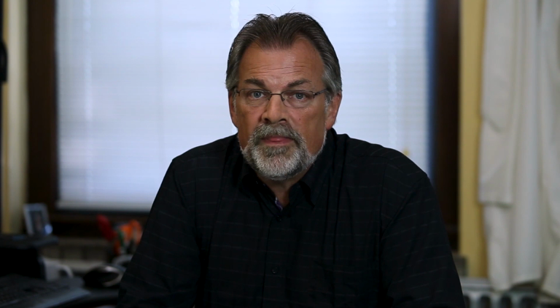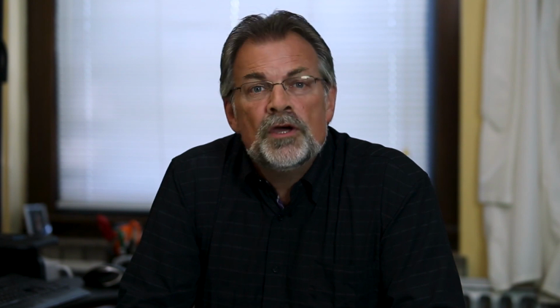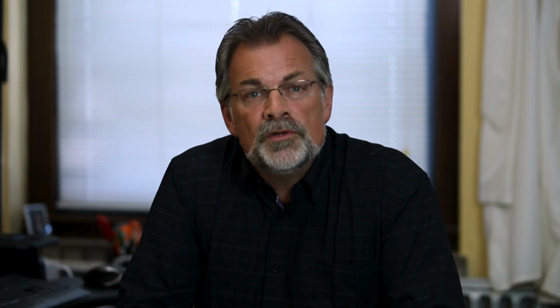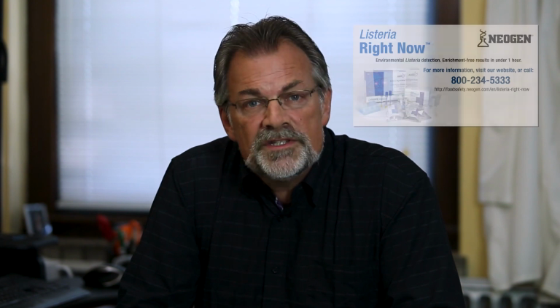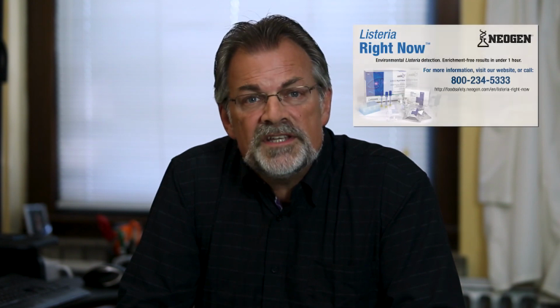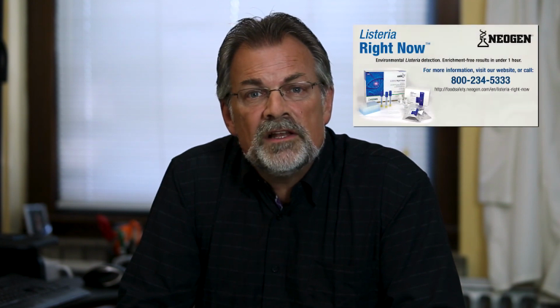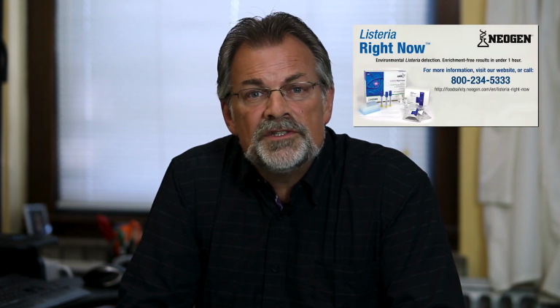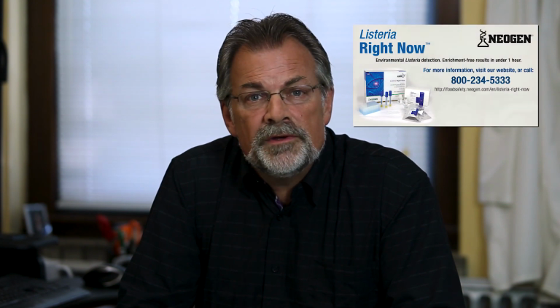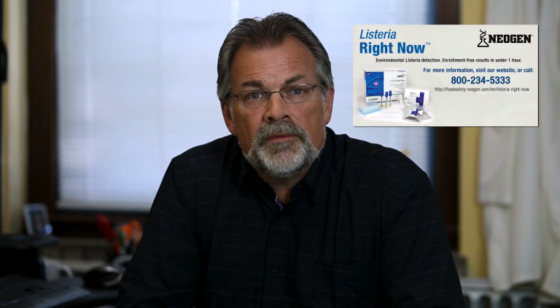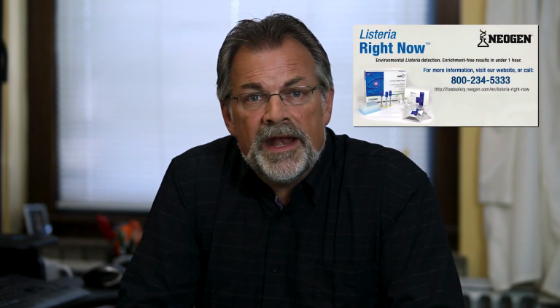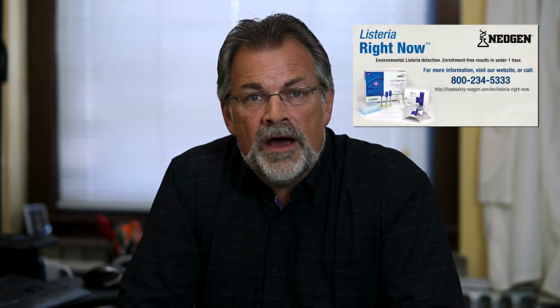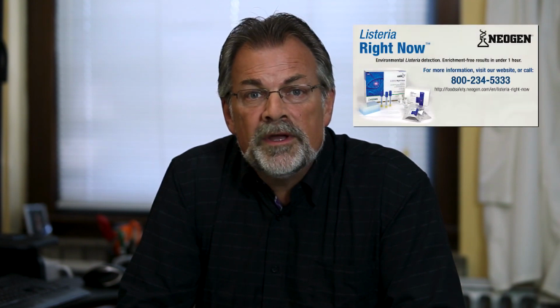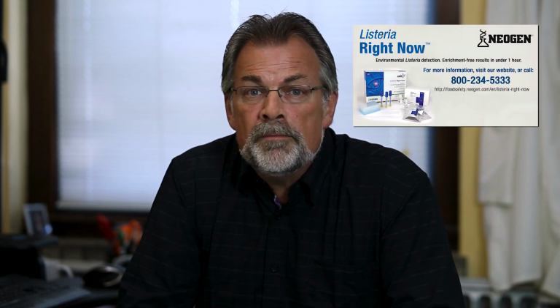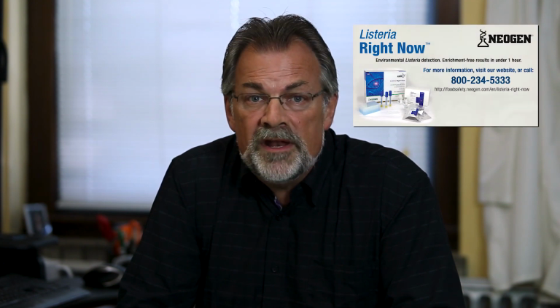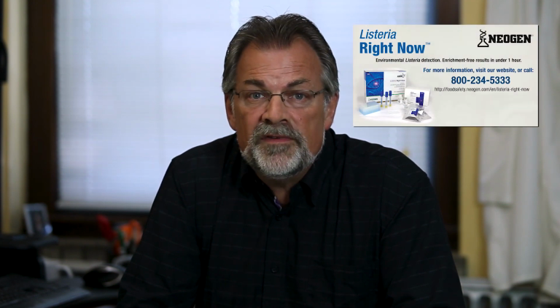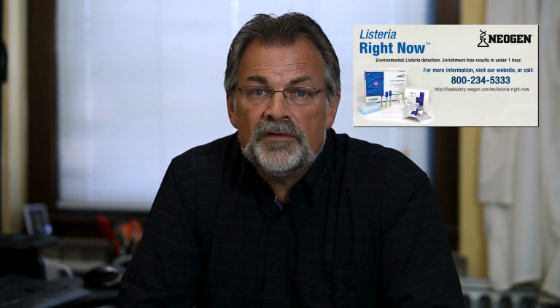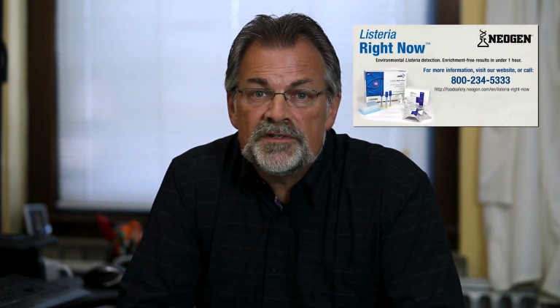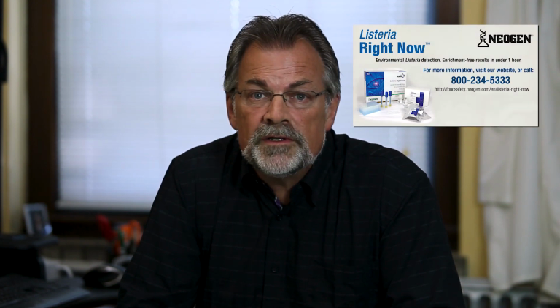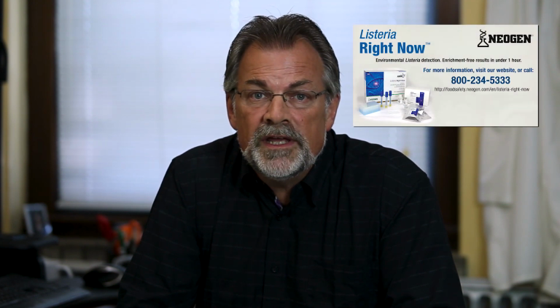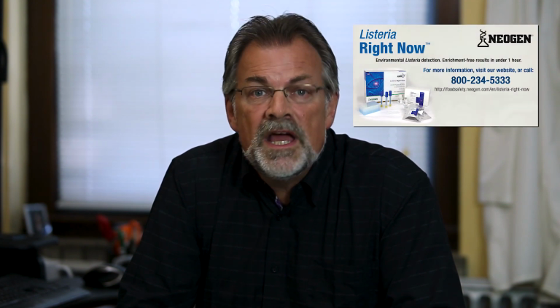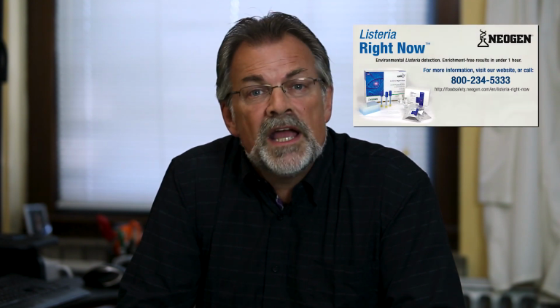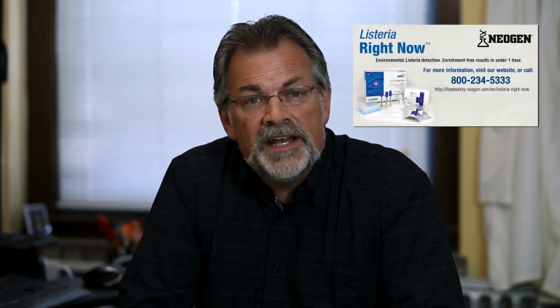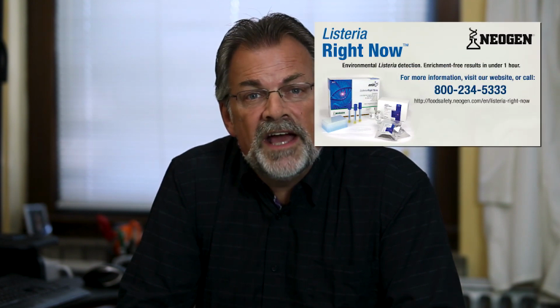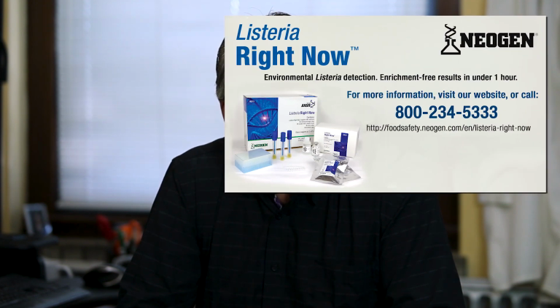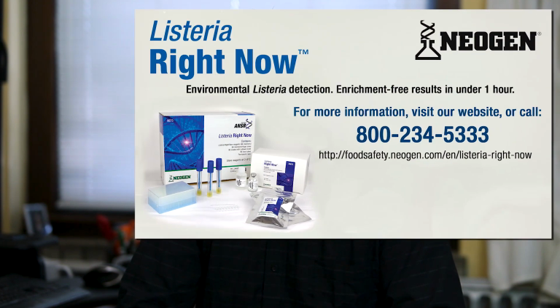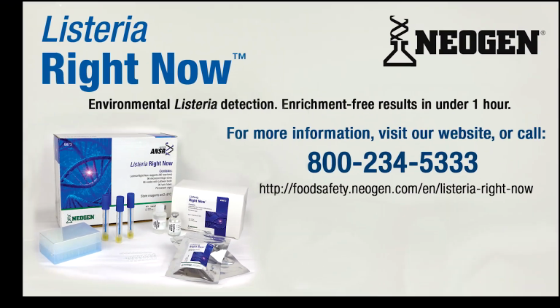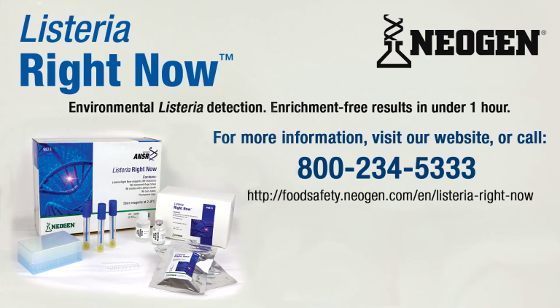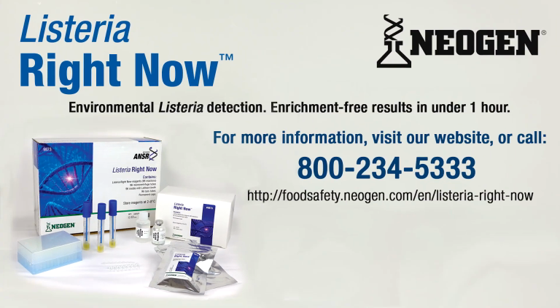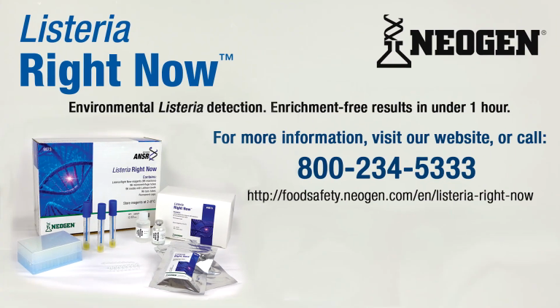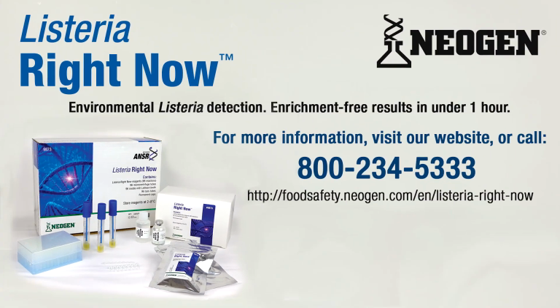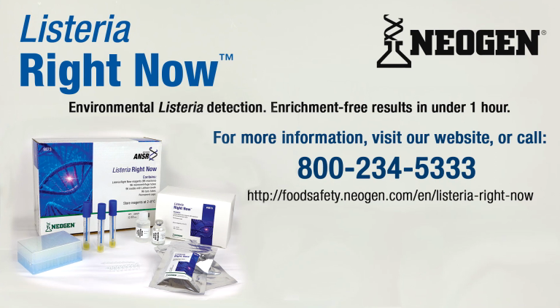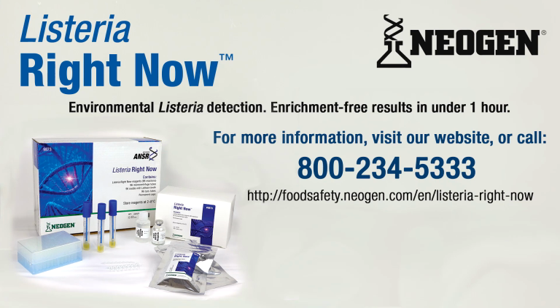To discuss how Listeria Right Now can benefit your facility, contact your Neogen representative today.